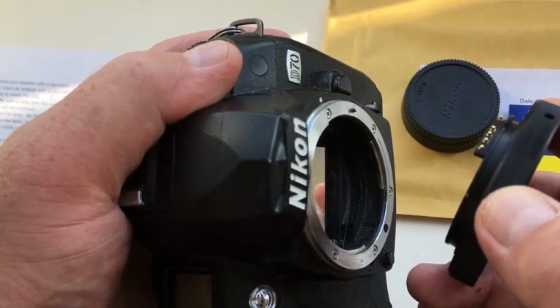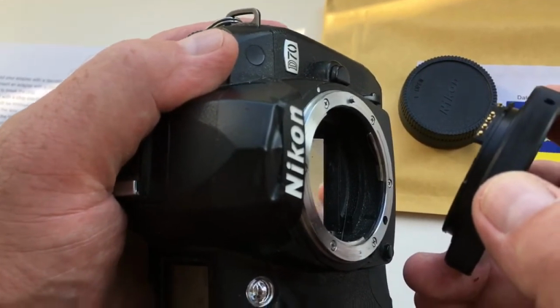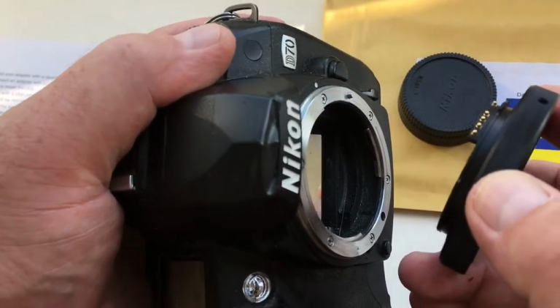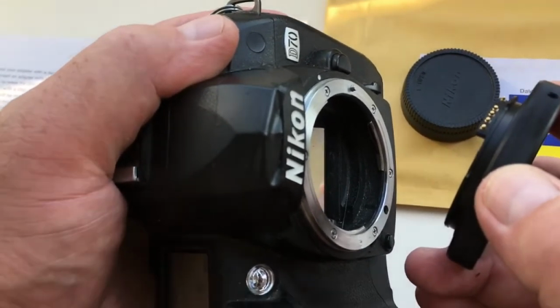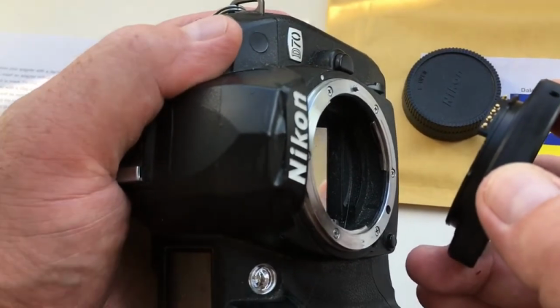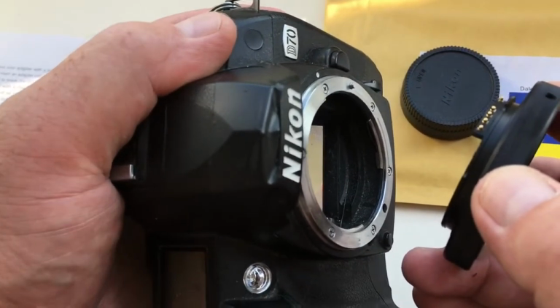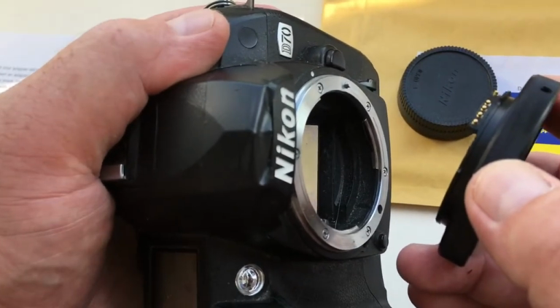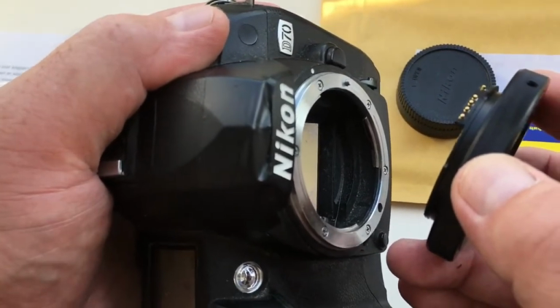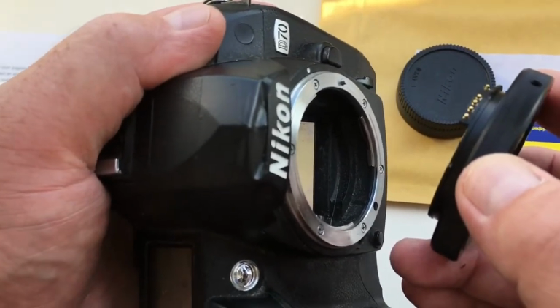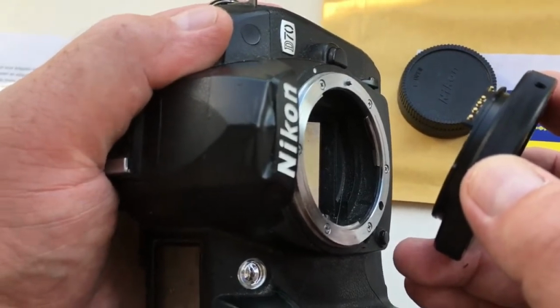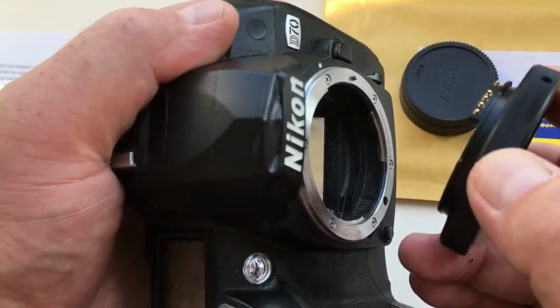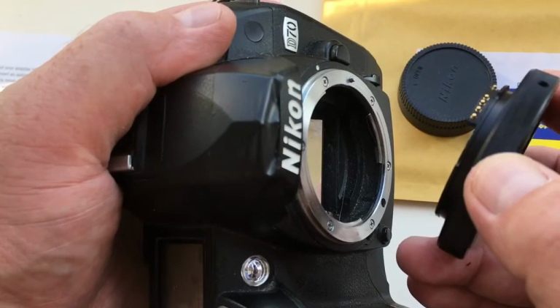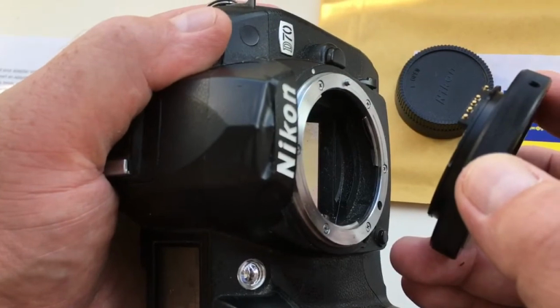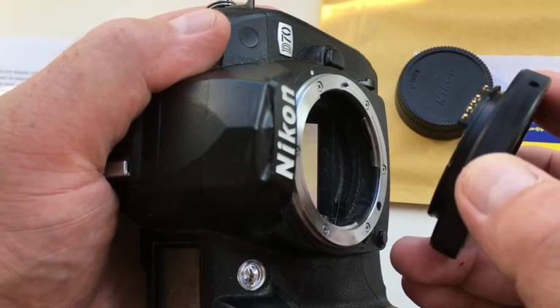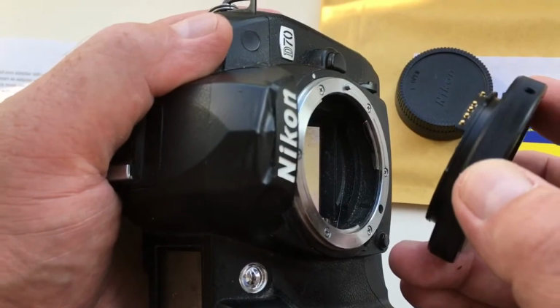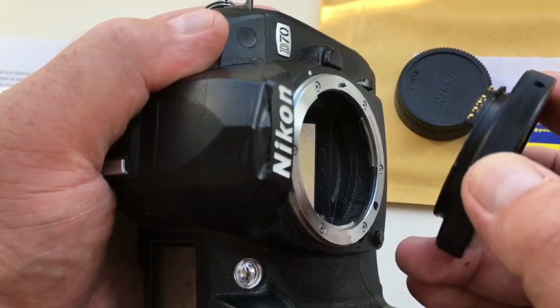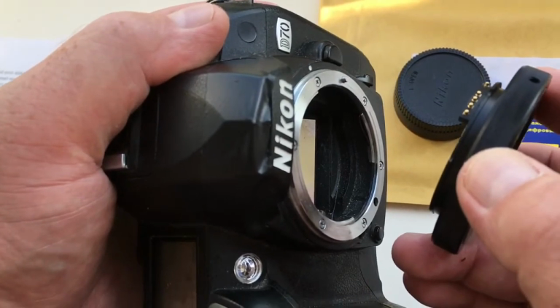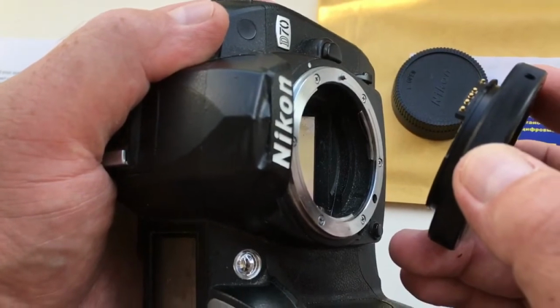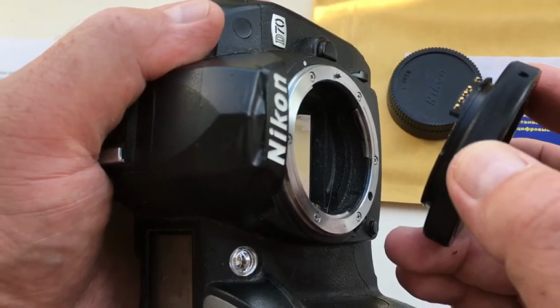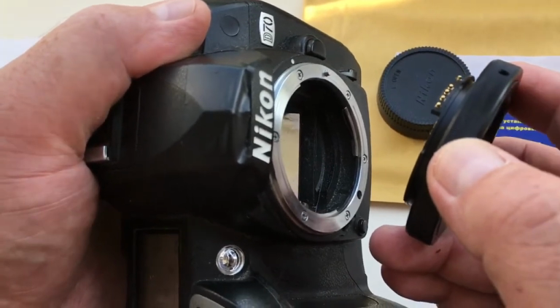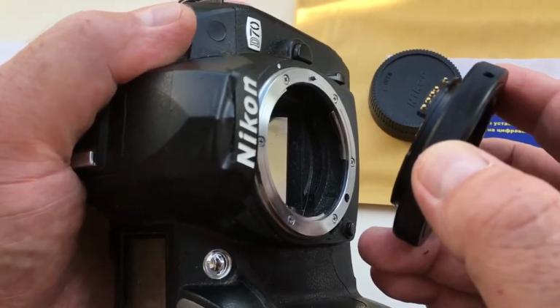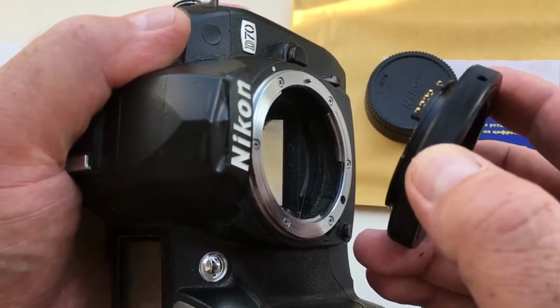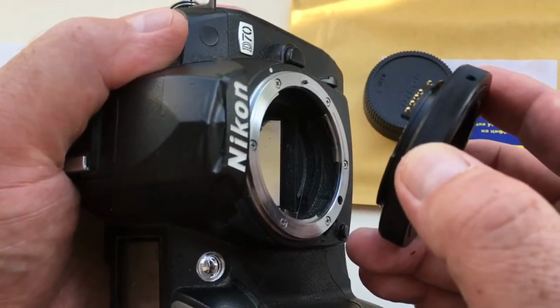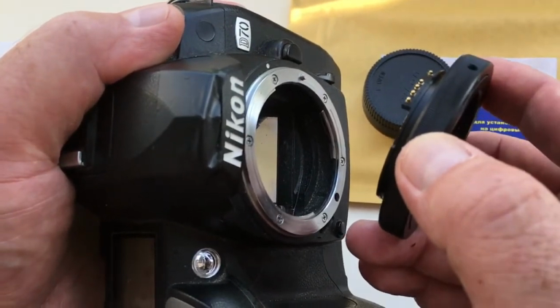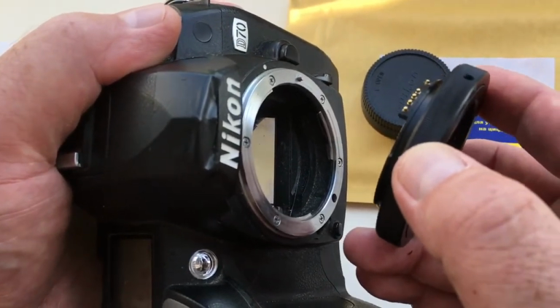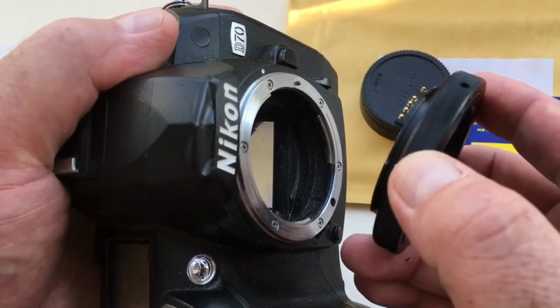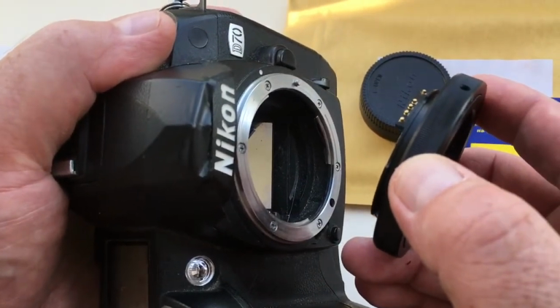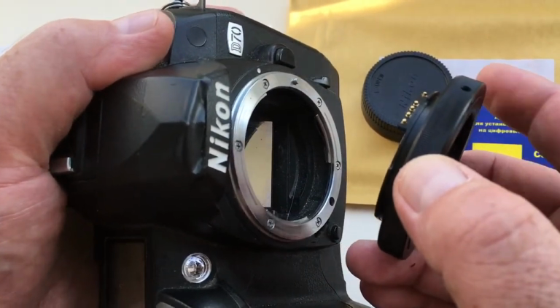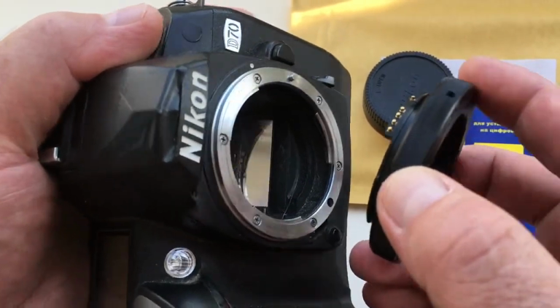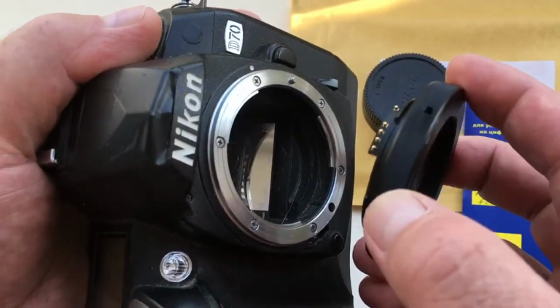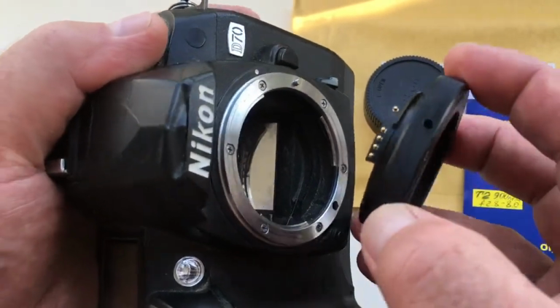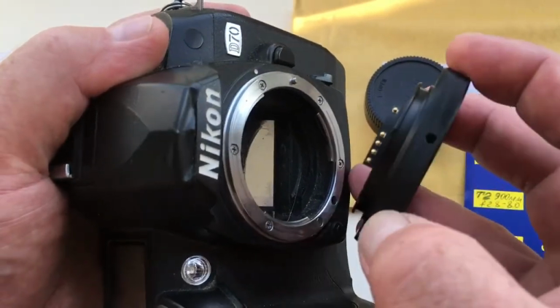Finish shooting, unscrew the lens, pull out the adapter — chip not broken.